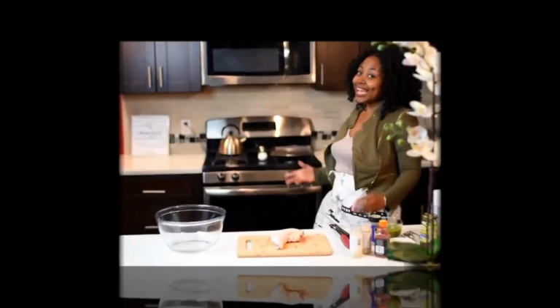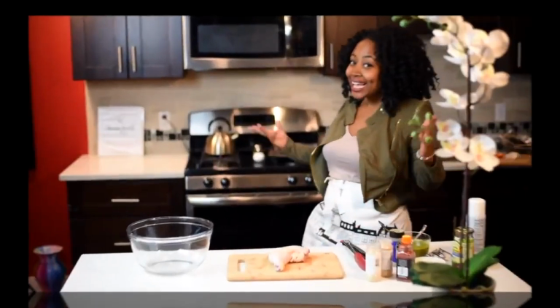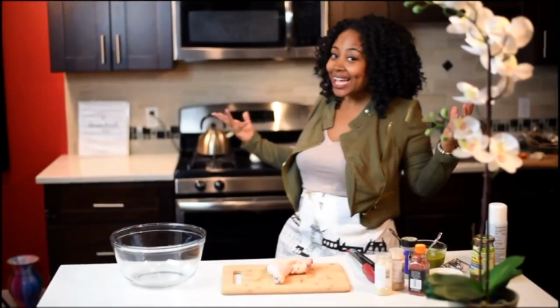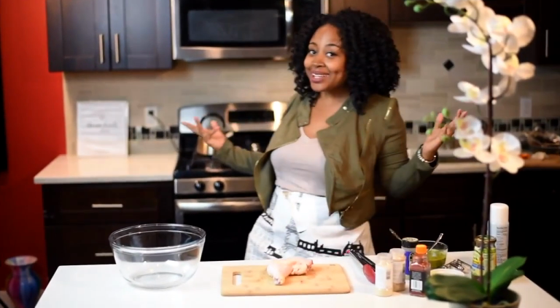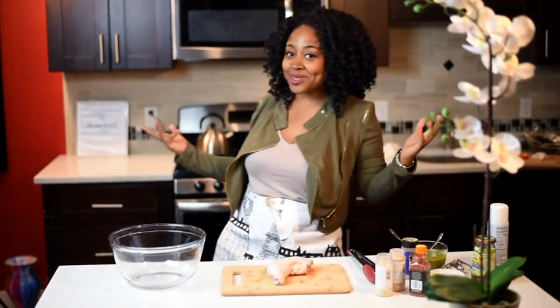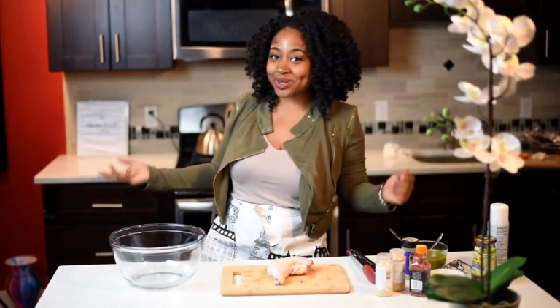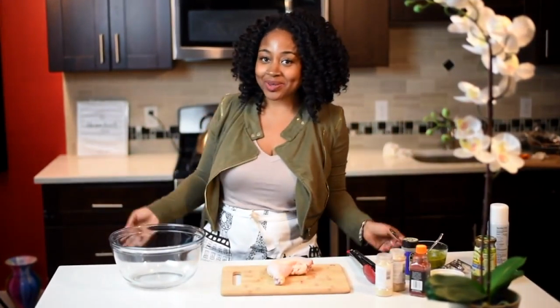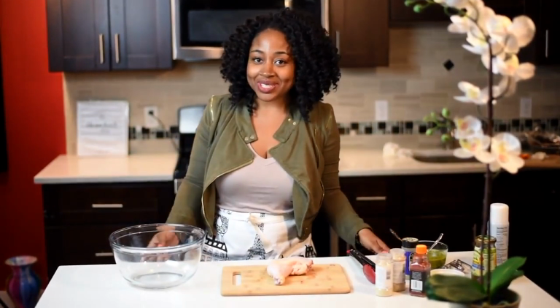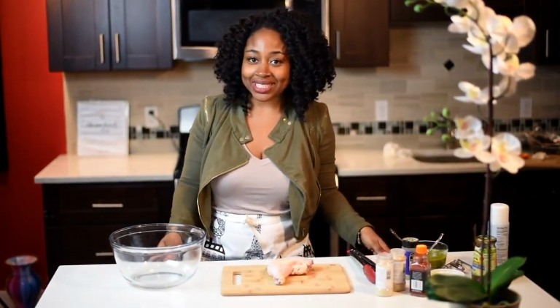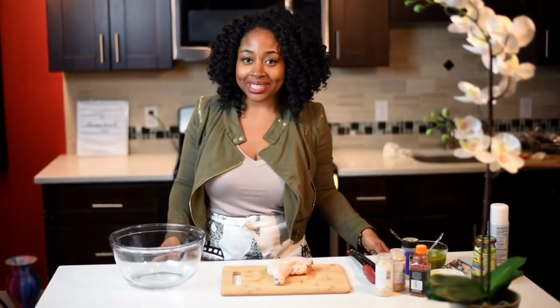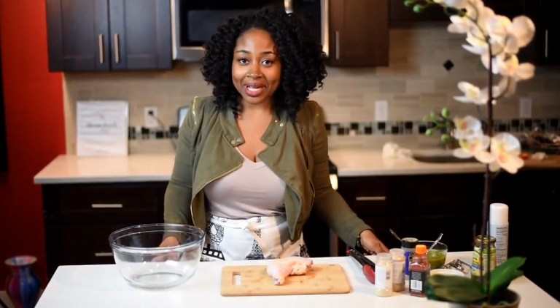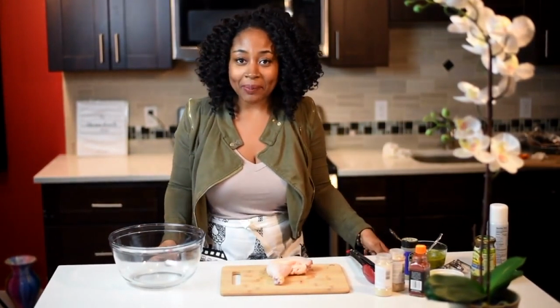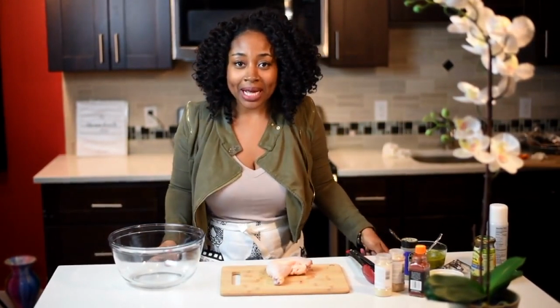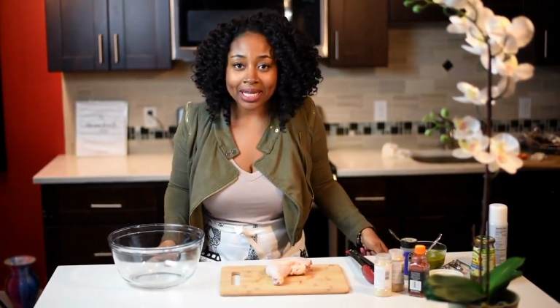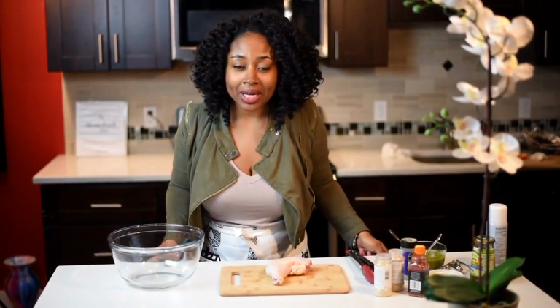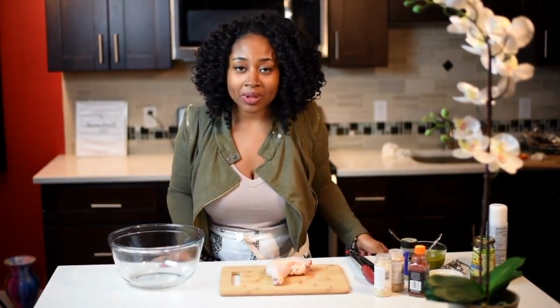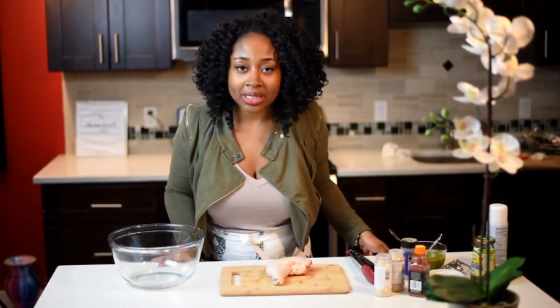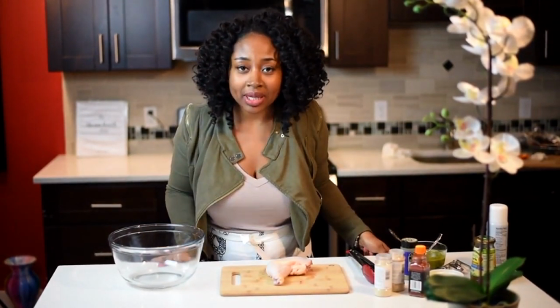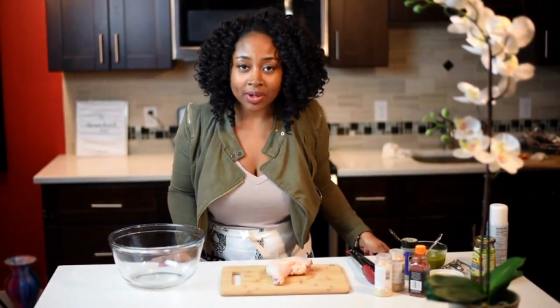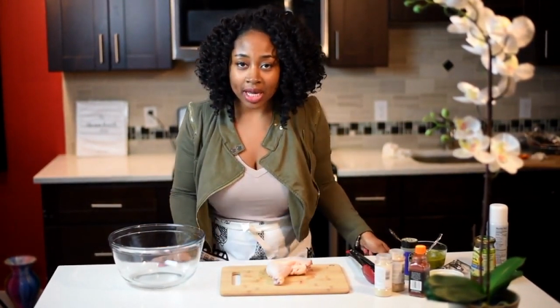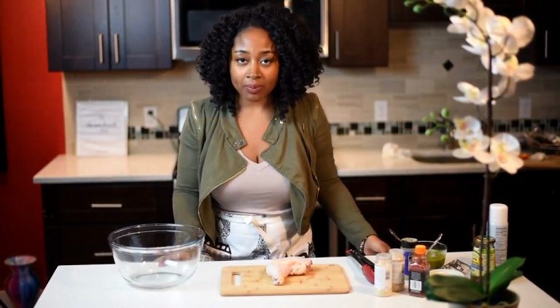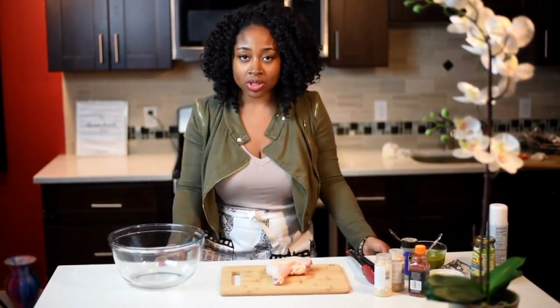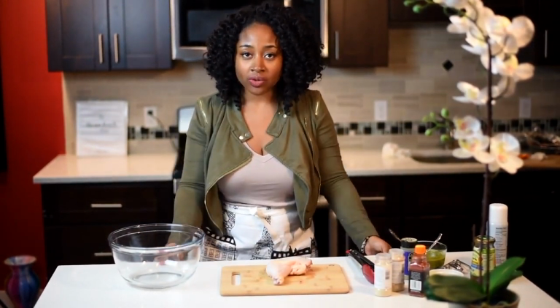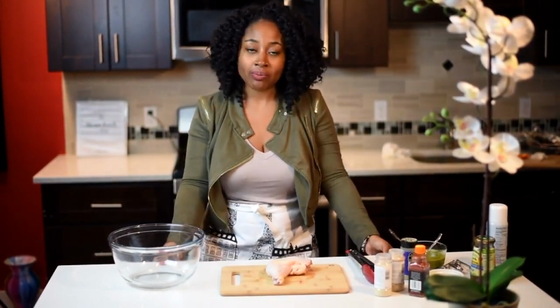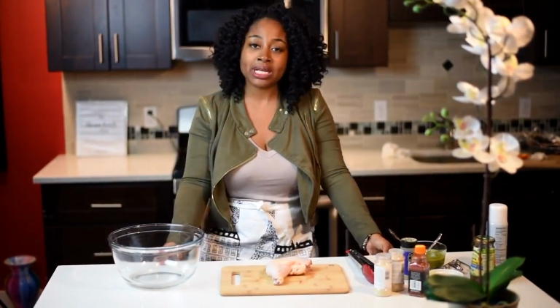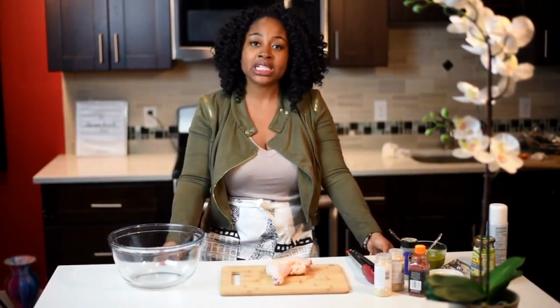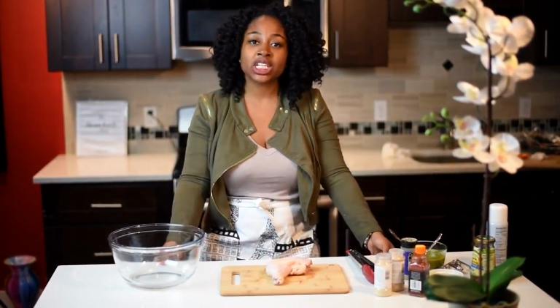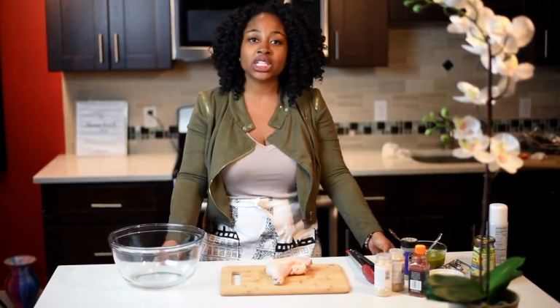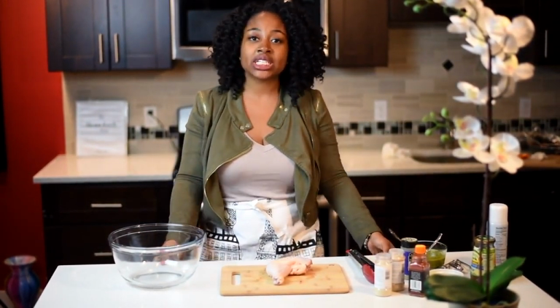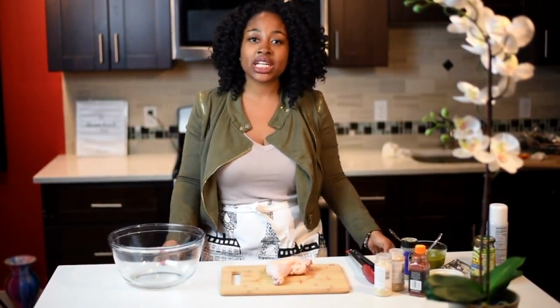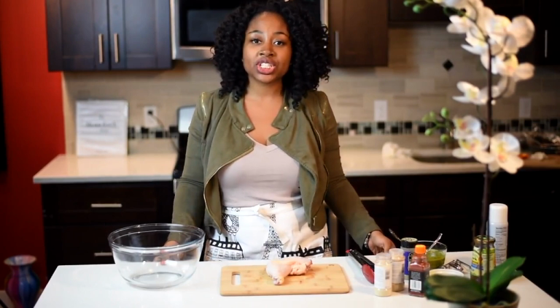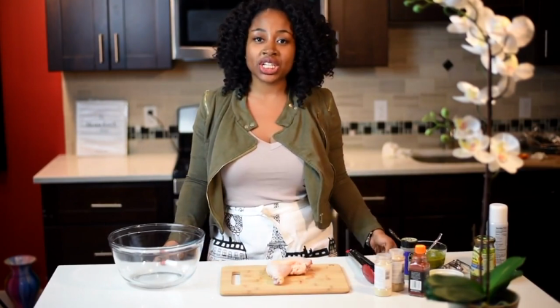Hey guys! It's the girl Rashida. I'm back again with another episode from Ms. Goody's Kitchen.